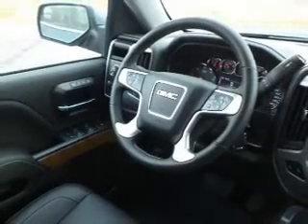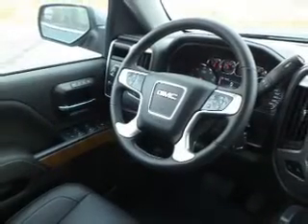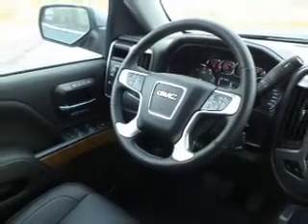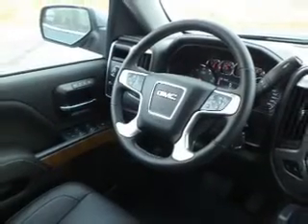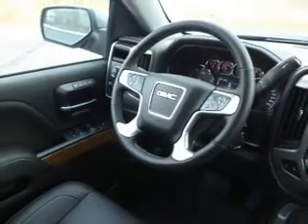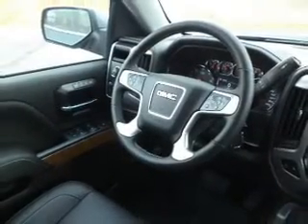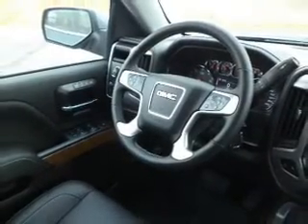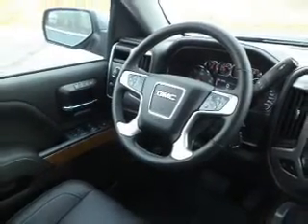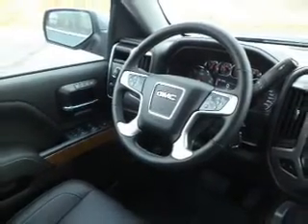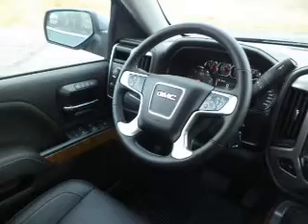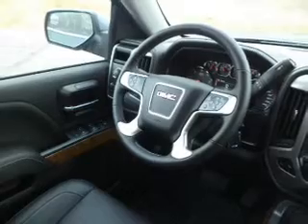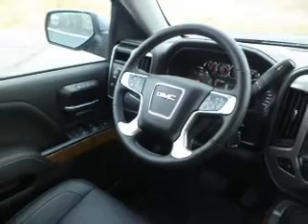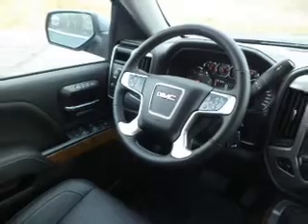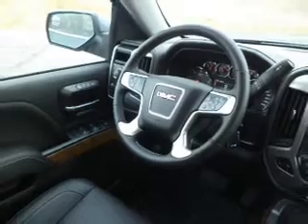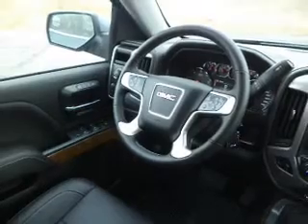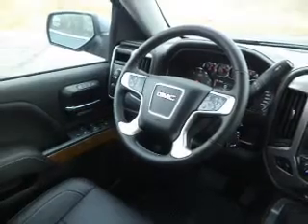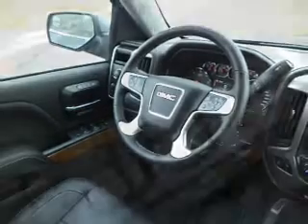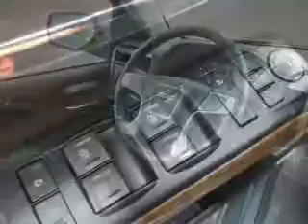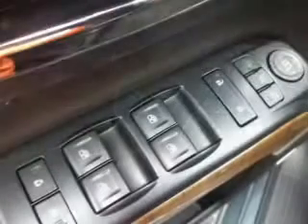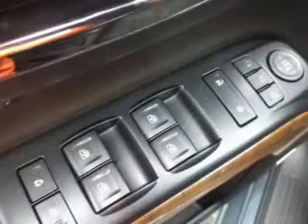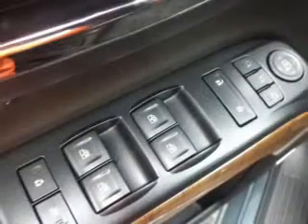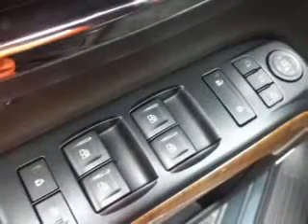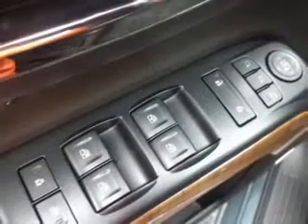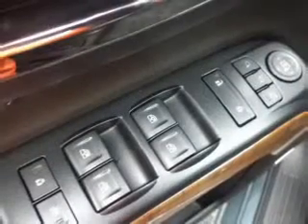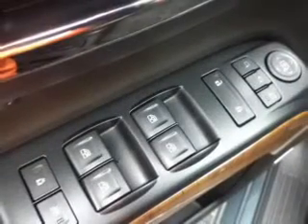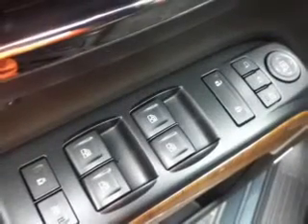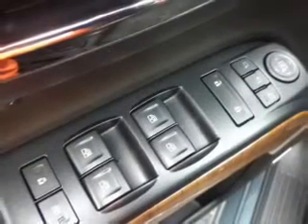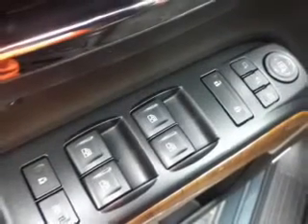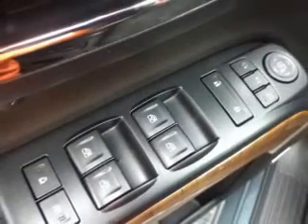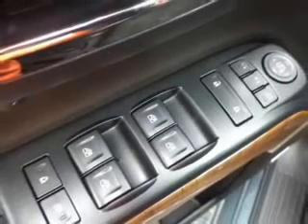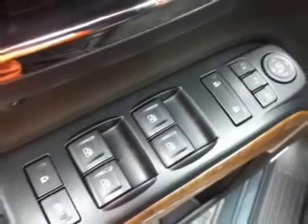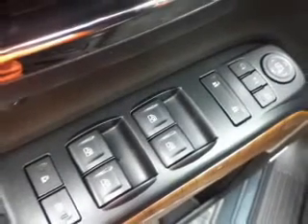He's always hot and she's always cold. Solve this problem while driving with dual temperature controls.